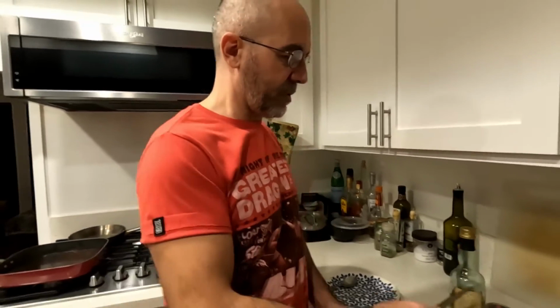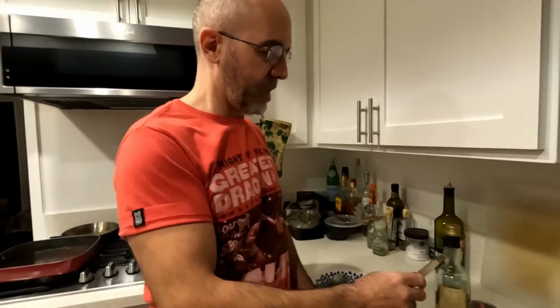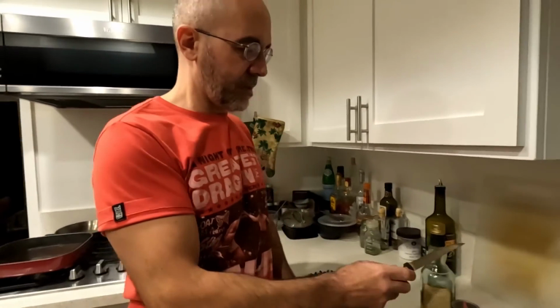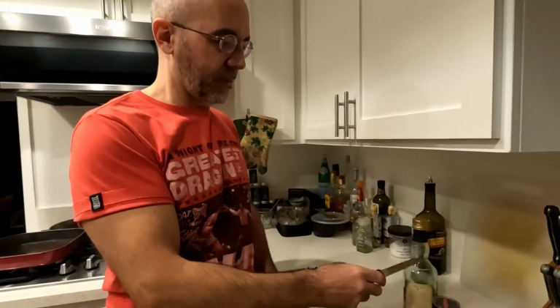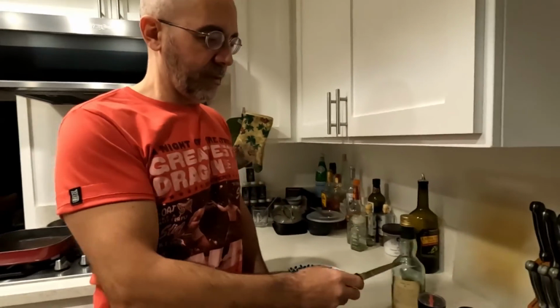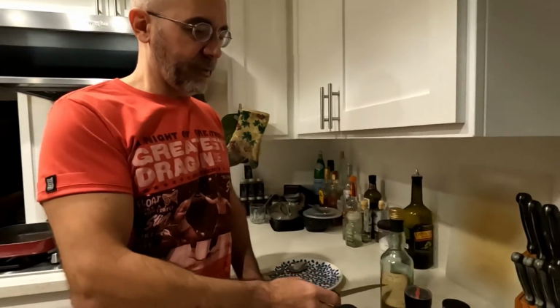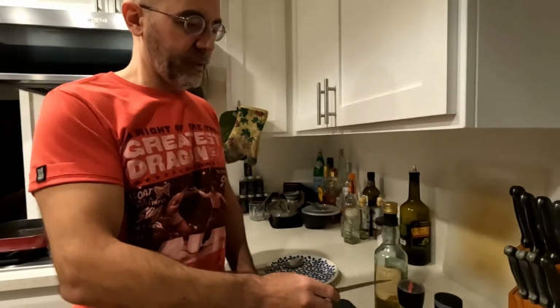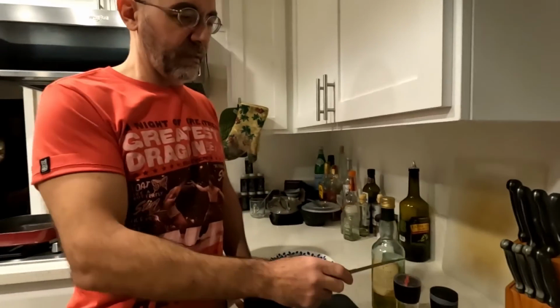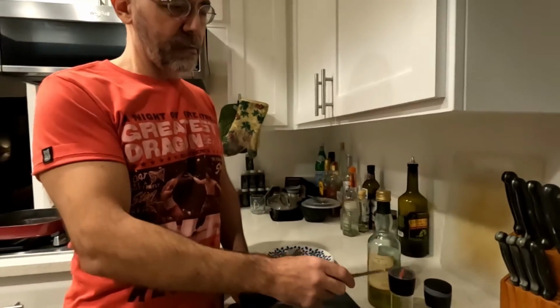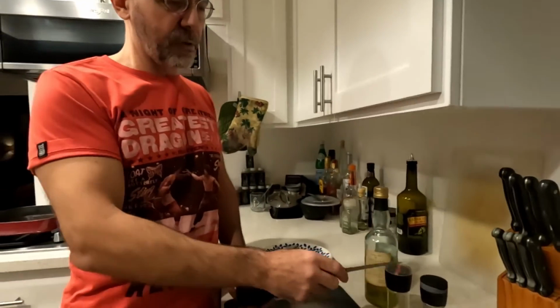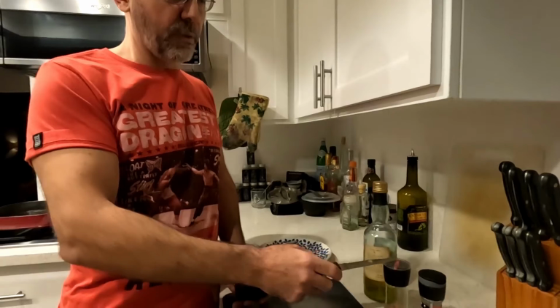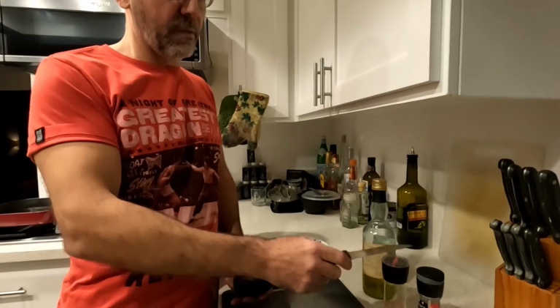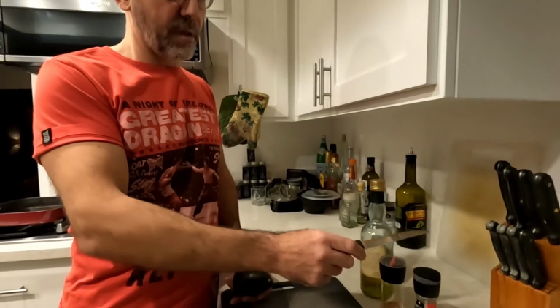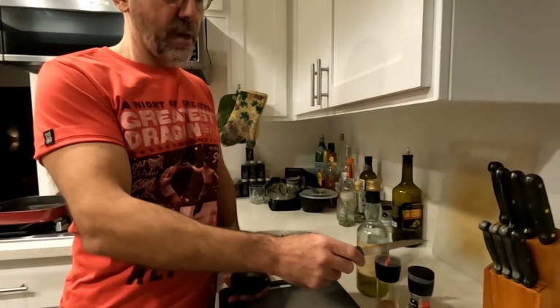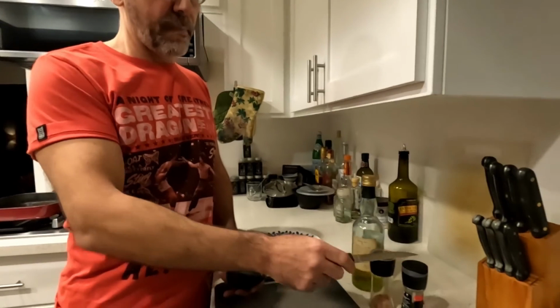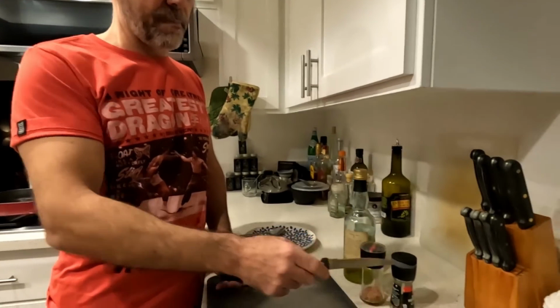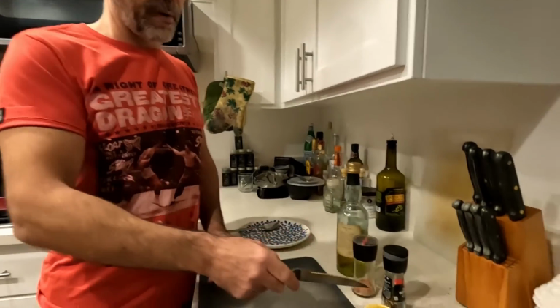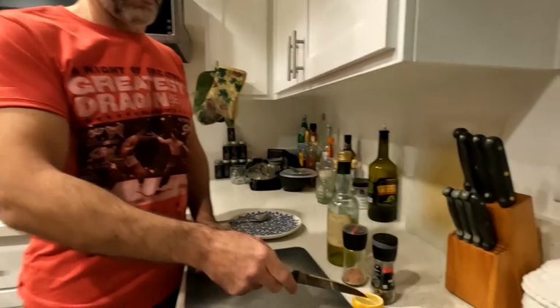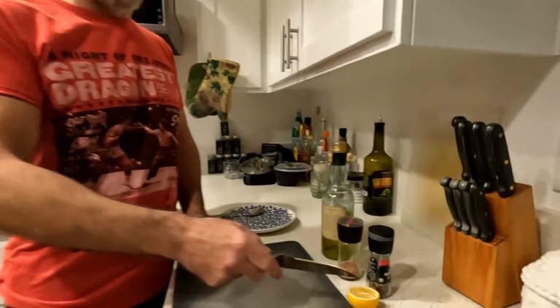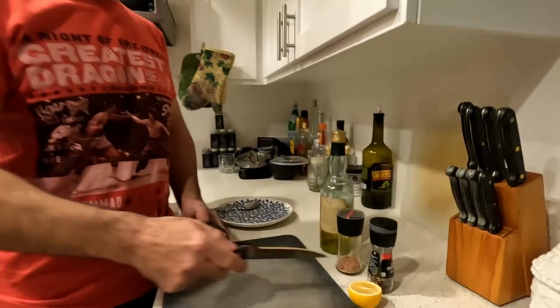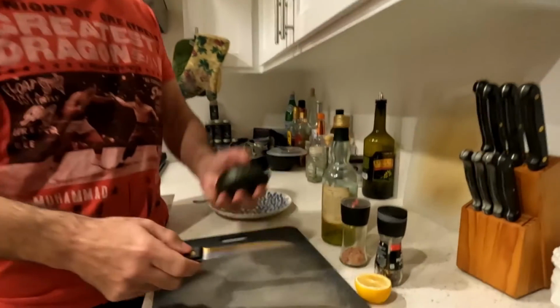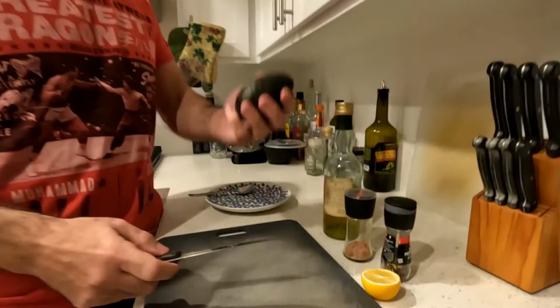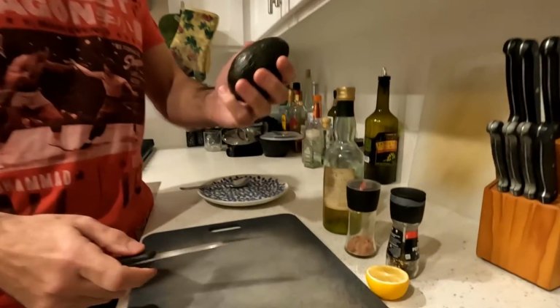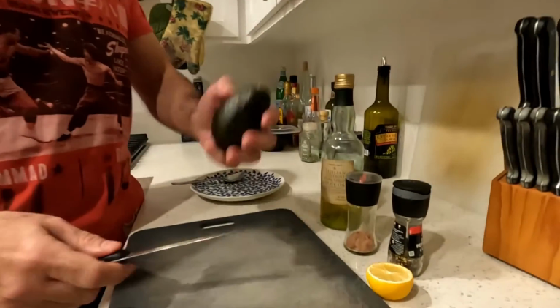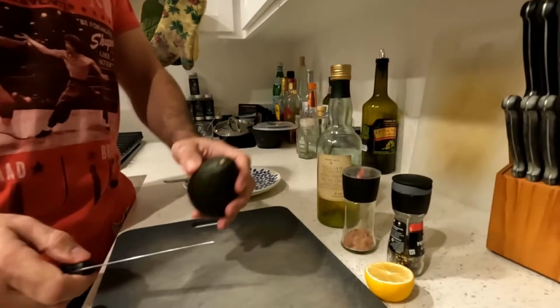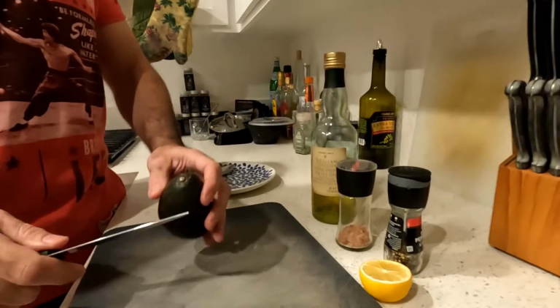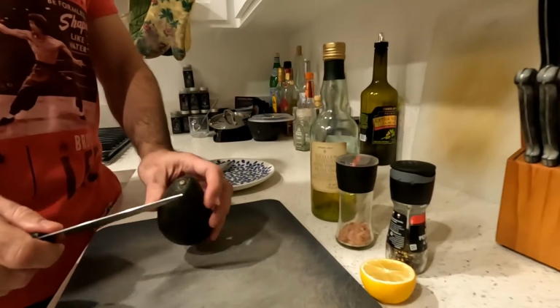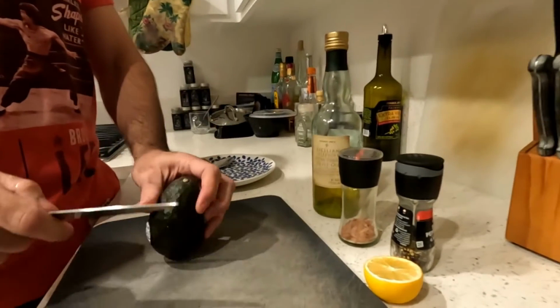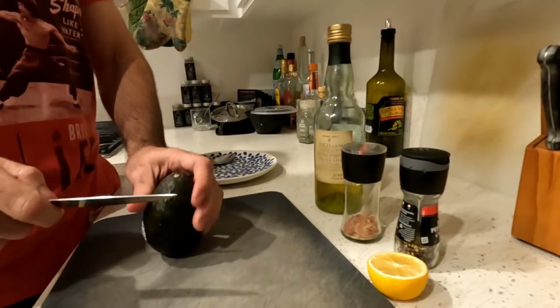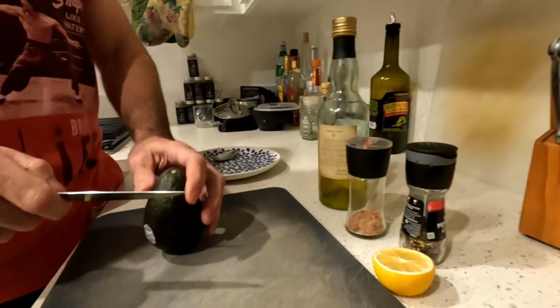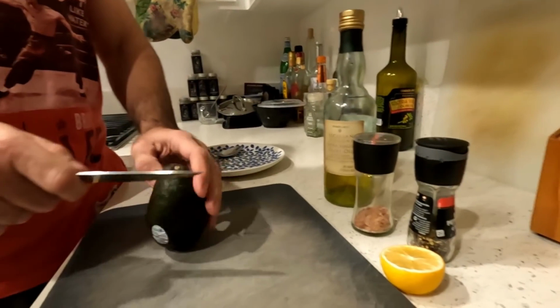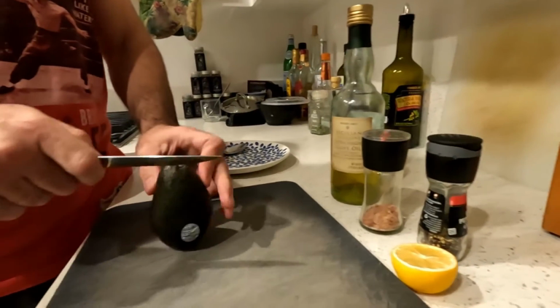All you need is olive oil, salt, pepper, lemon, and avocado. That's it.